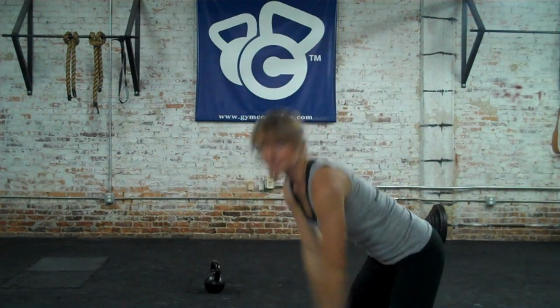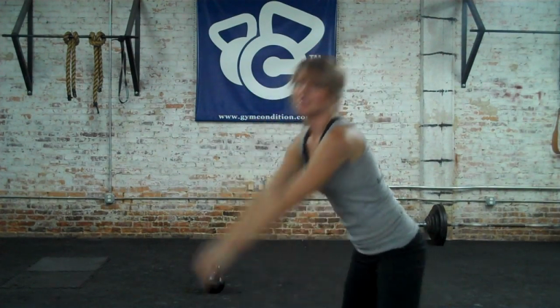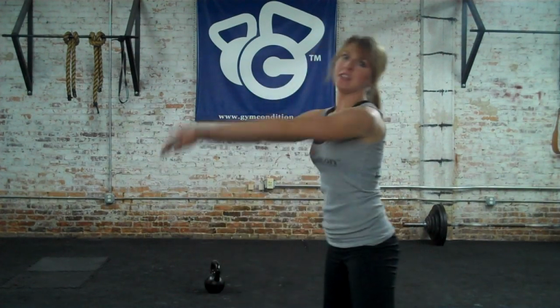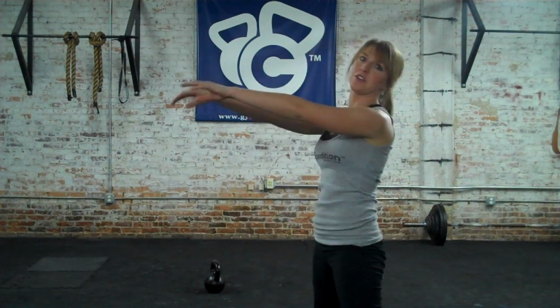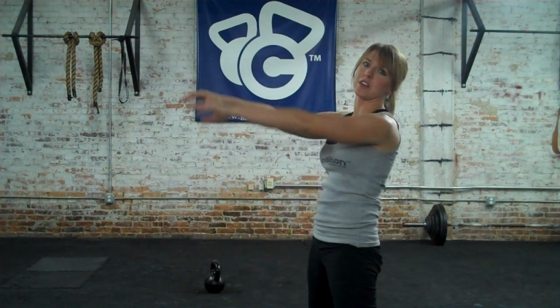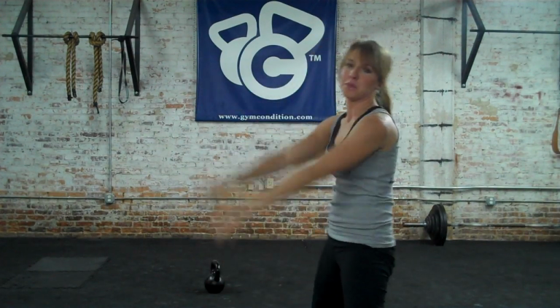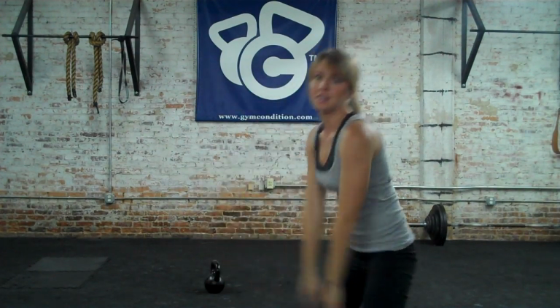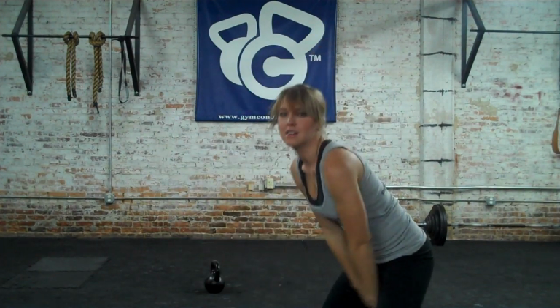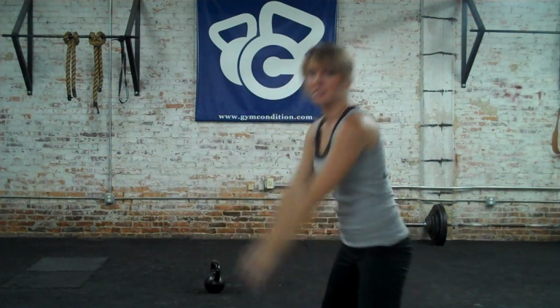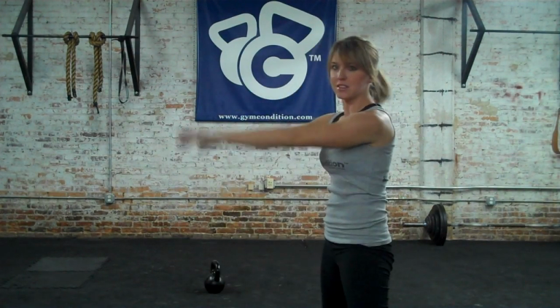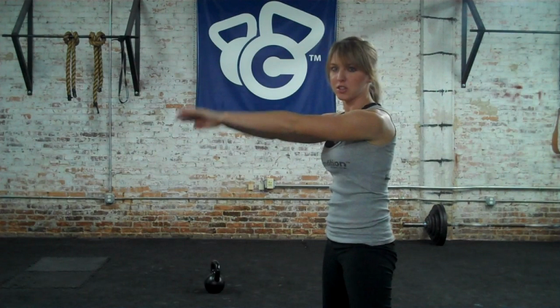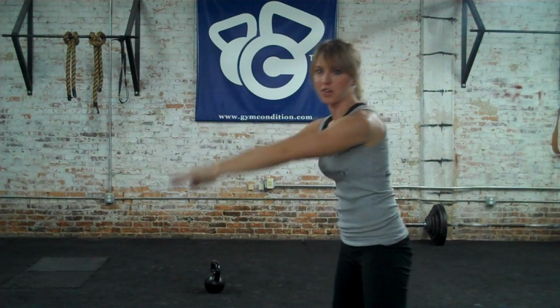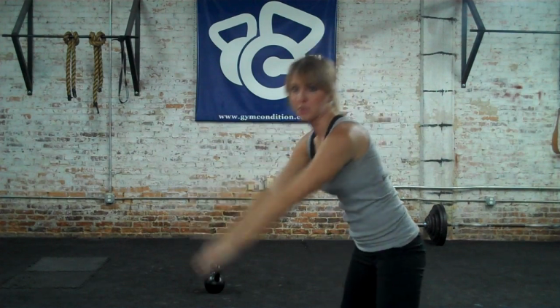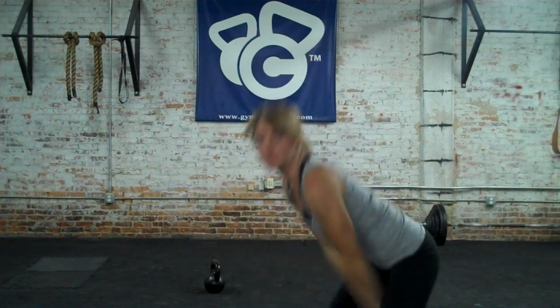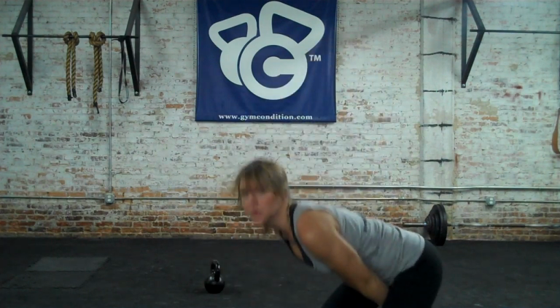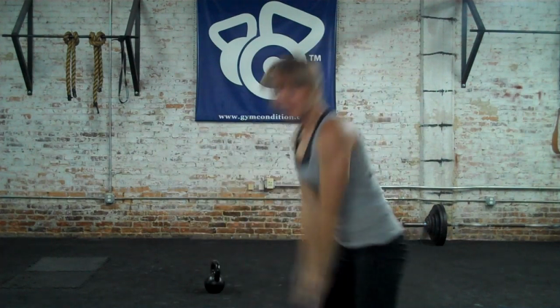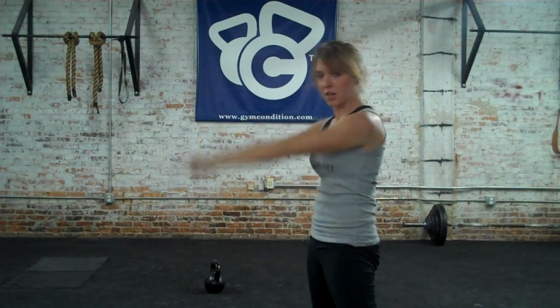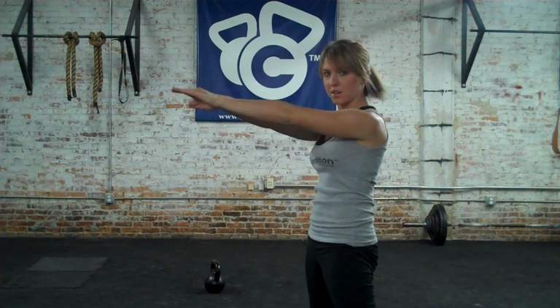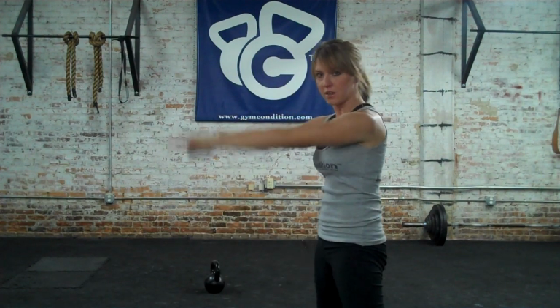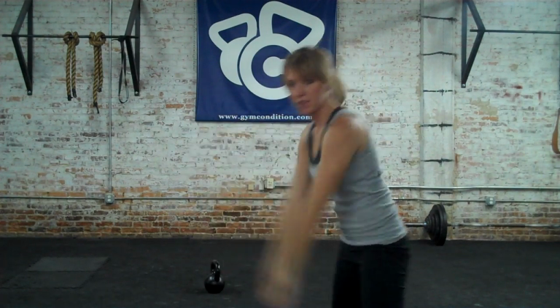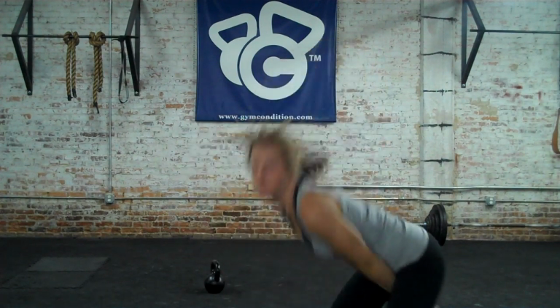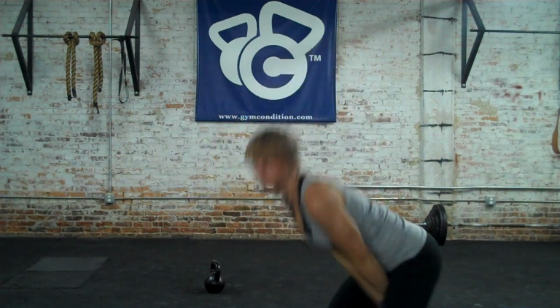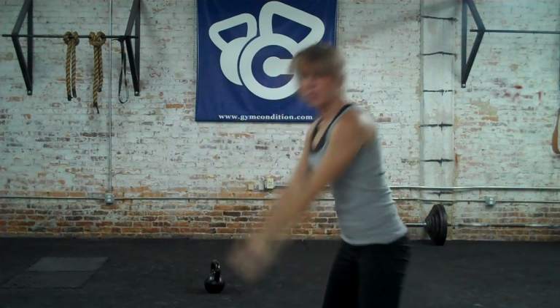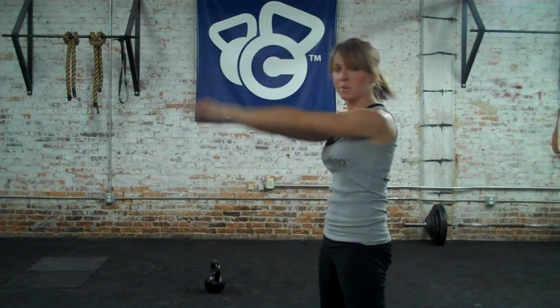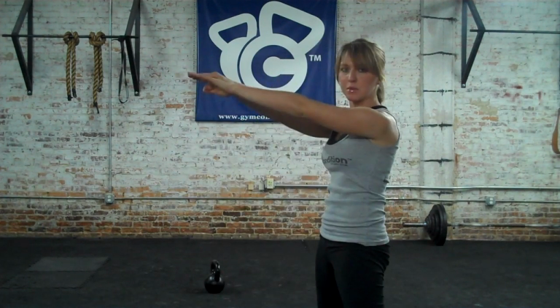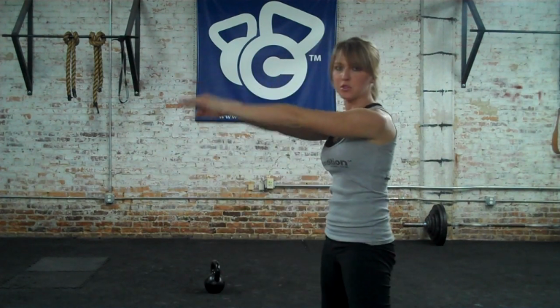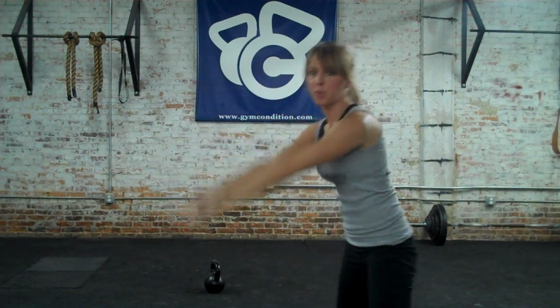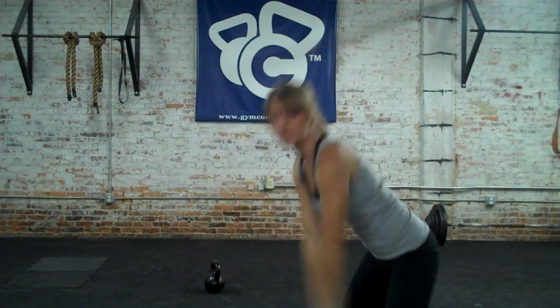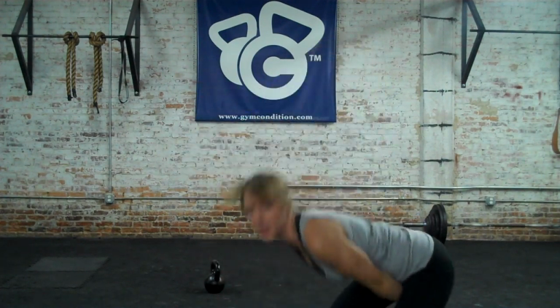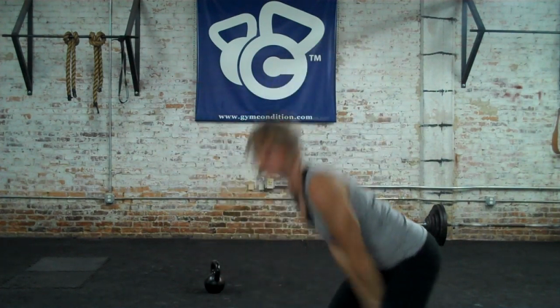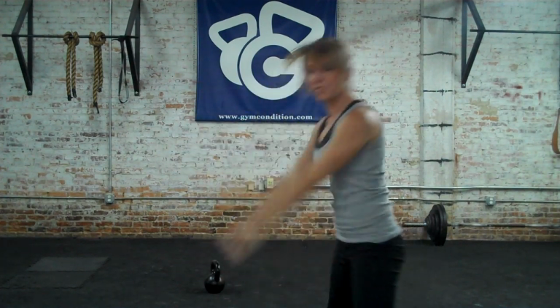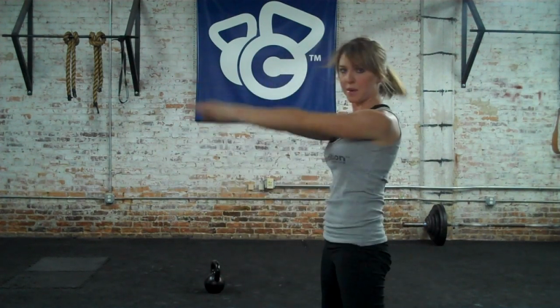This is an incorrect swing. This is a correct swing. Remember those two parts: hike, snap.